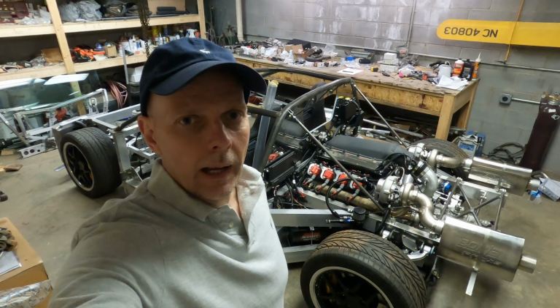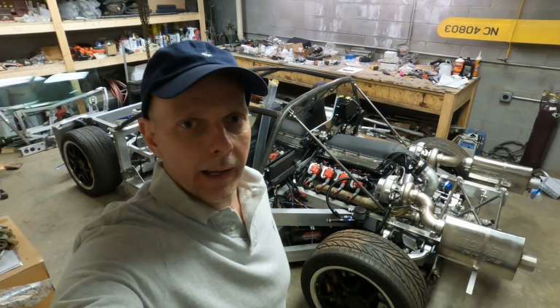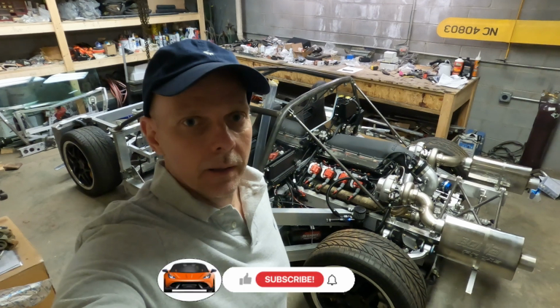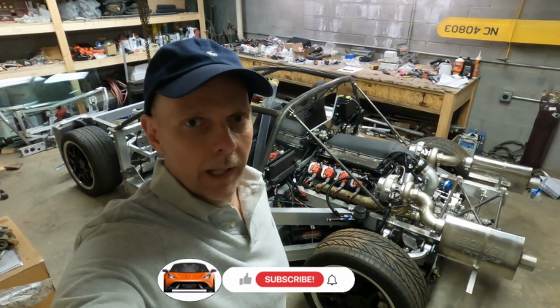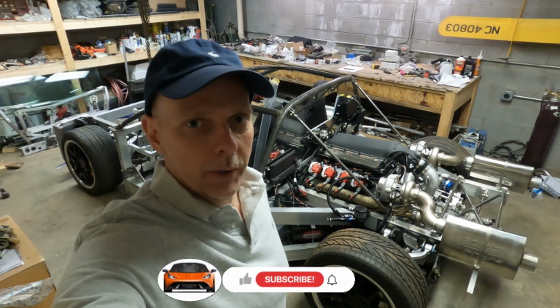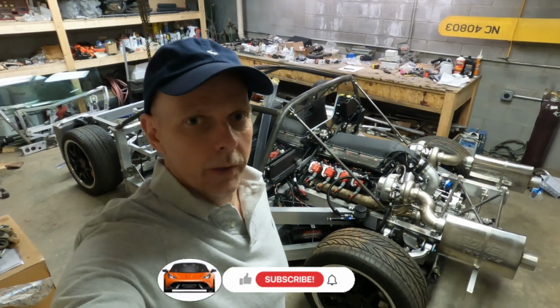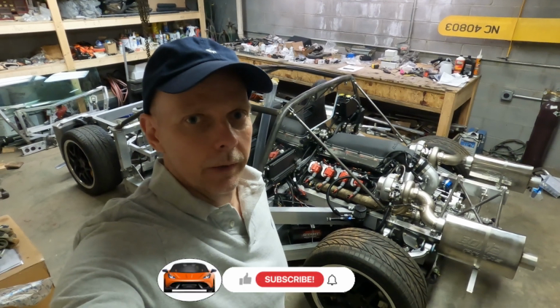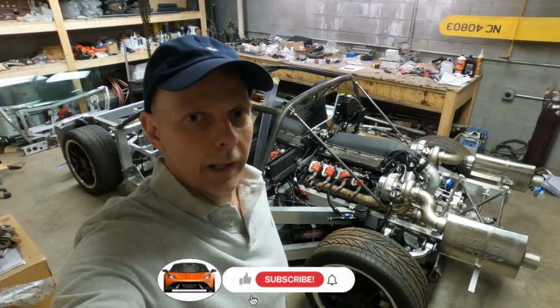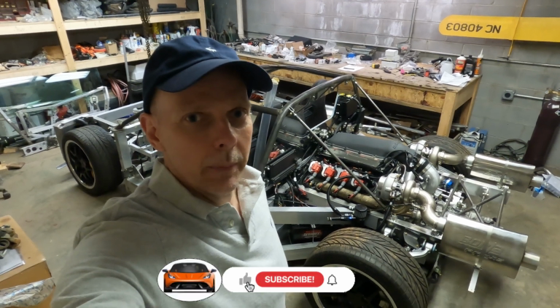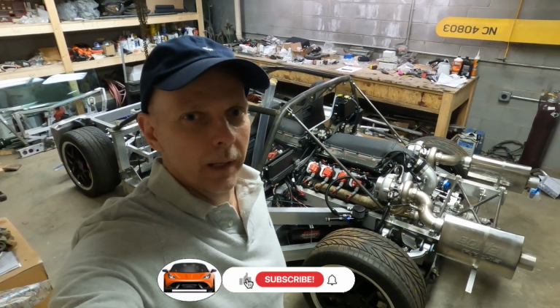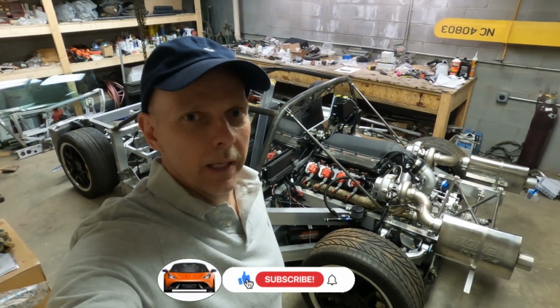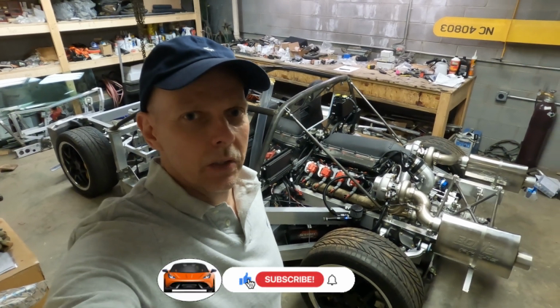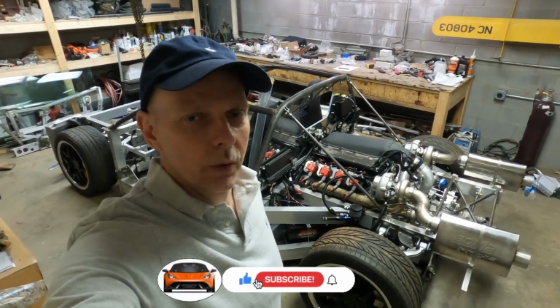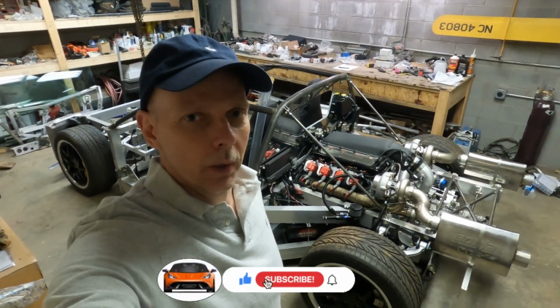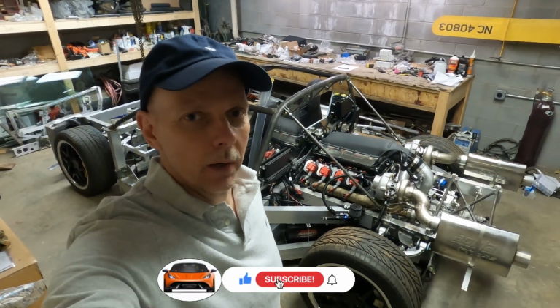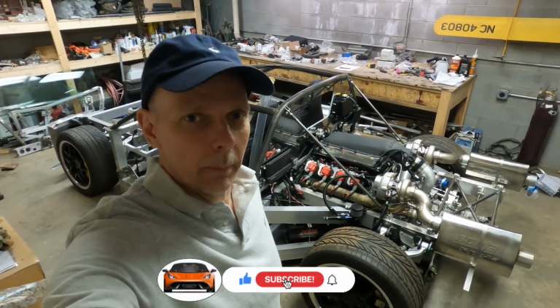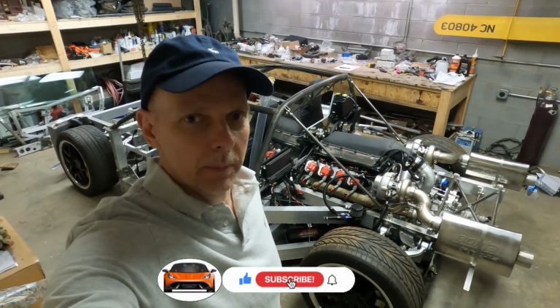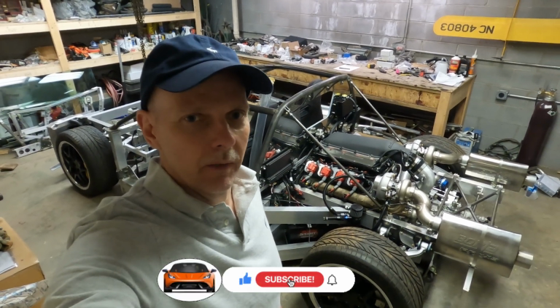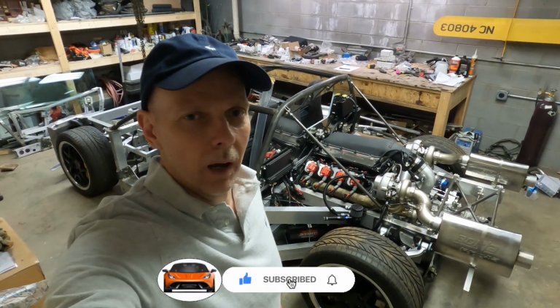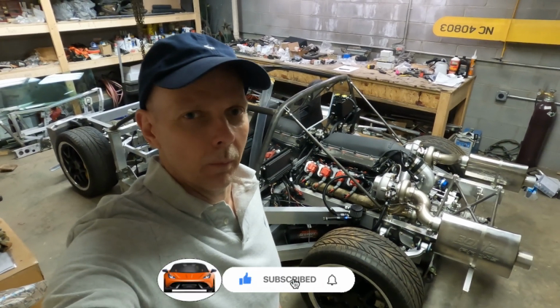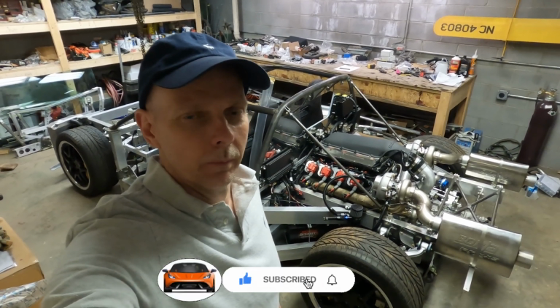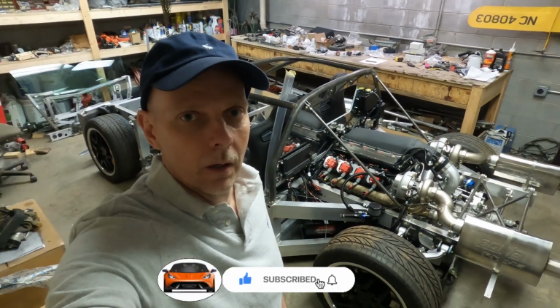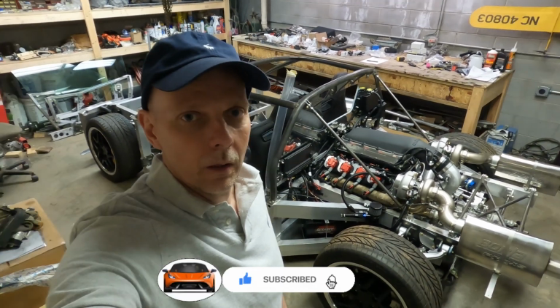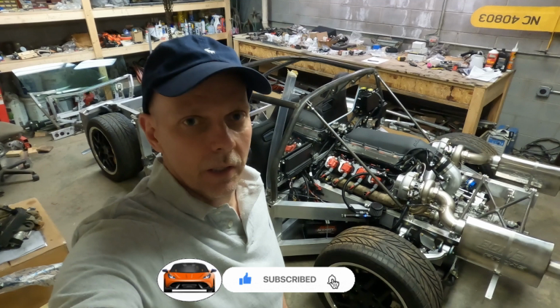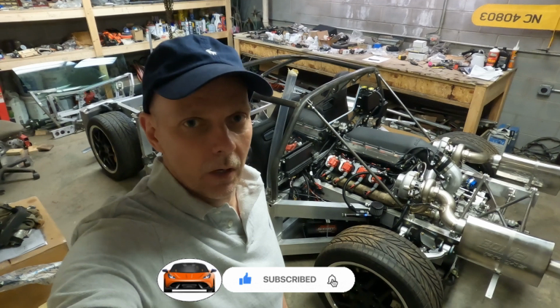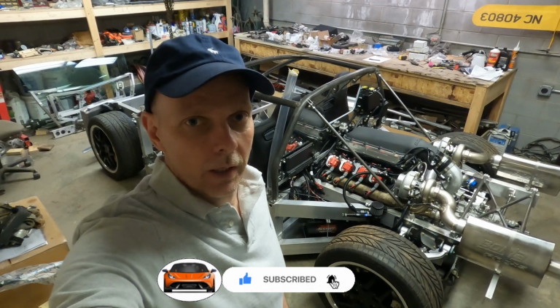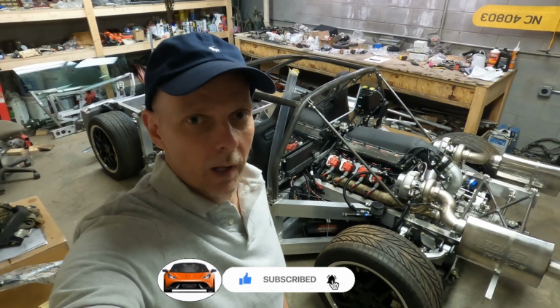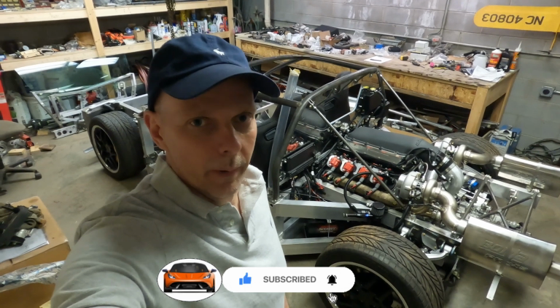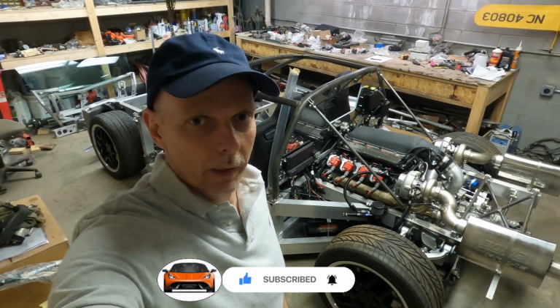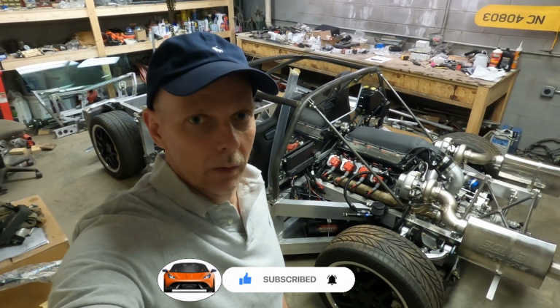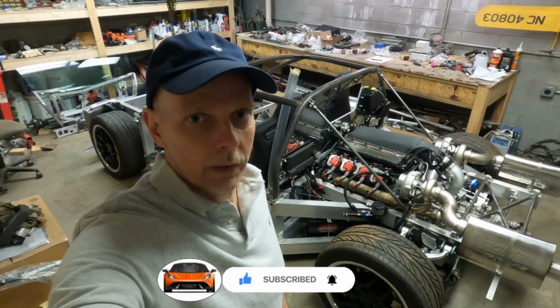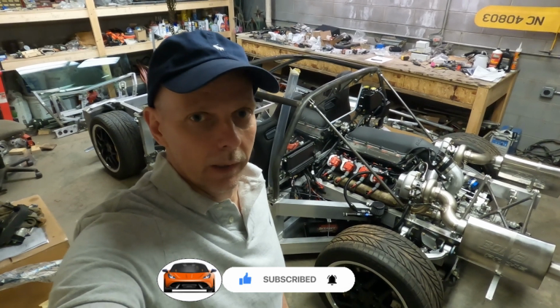Hi guys, my name is Roger and I'm building a mid-engine supercar in the basement of my home. Let's take a look at what I've been working on this week.